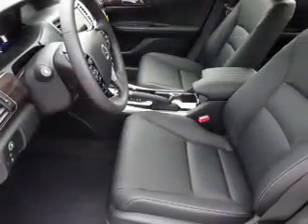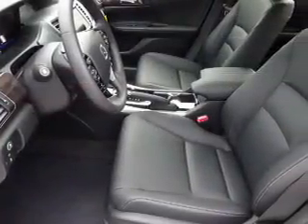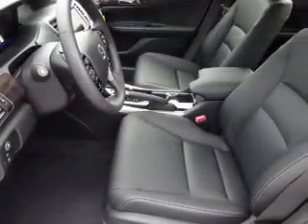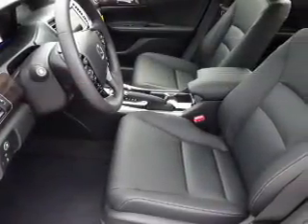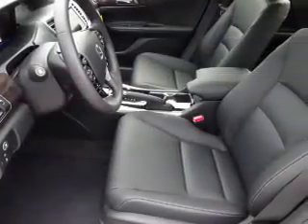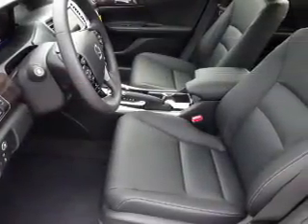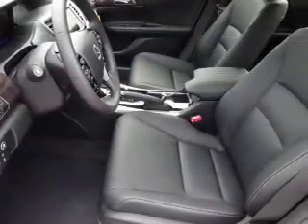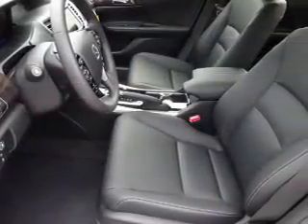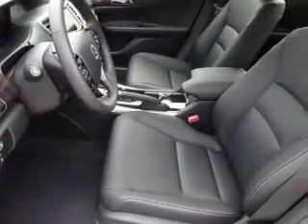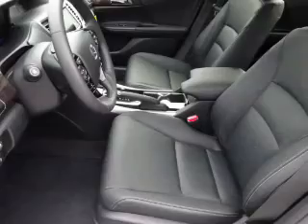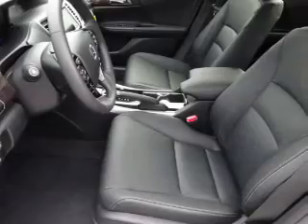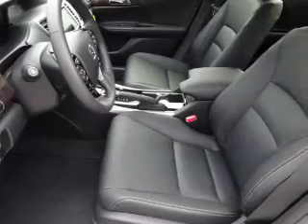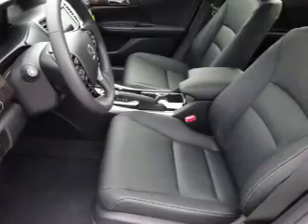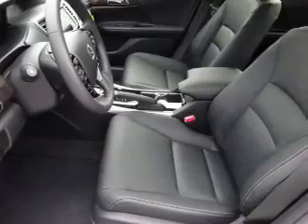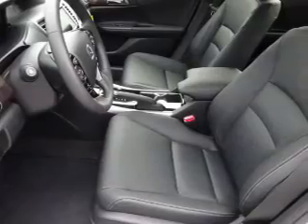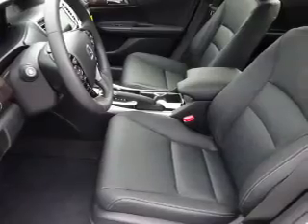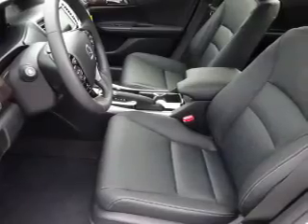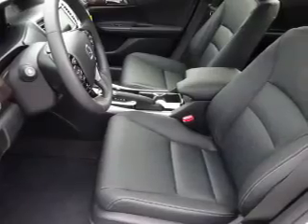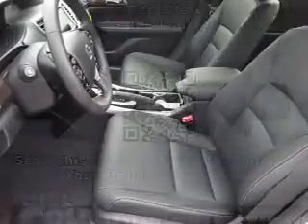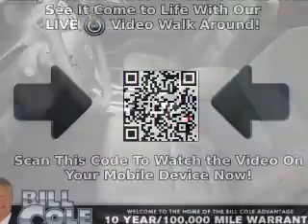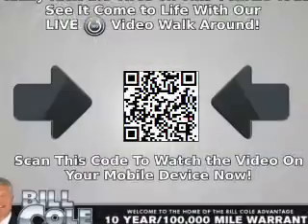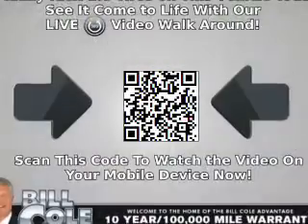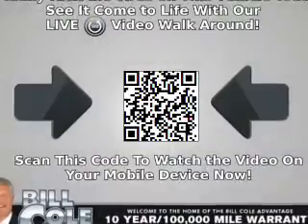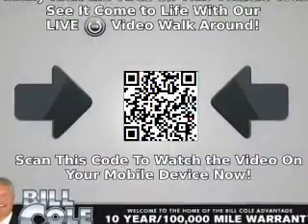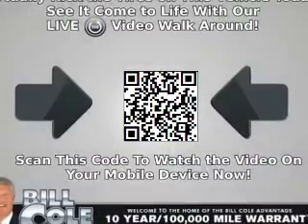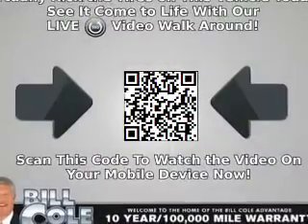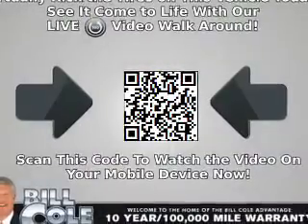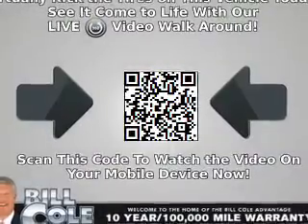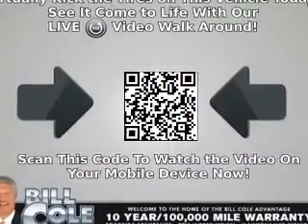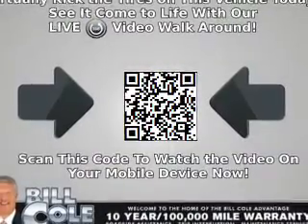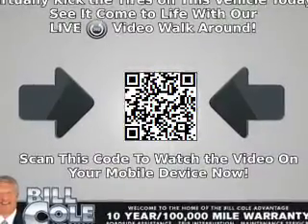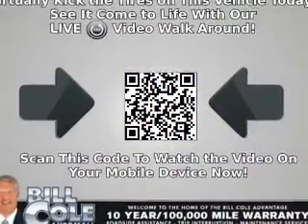keyless entry, independent suspension, brake assist, and traction control.